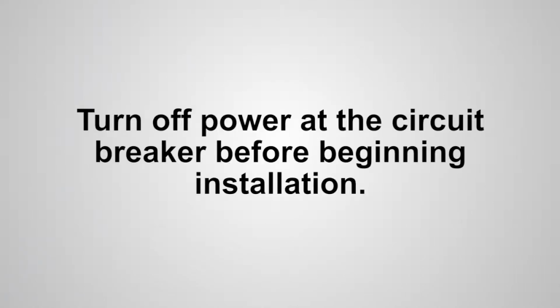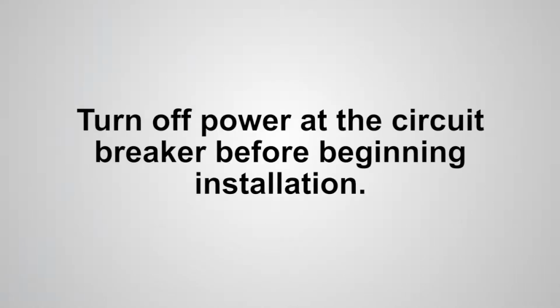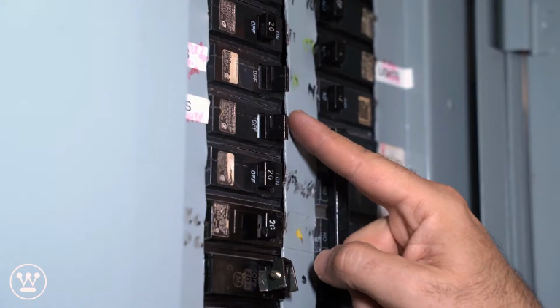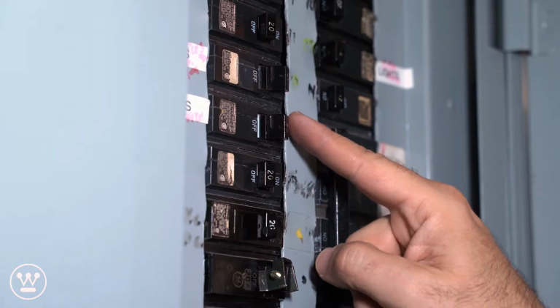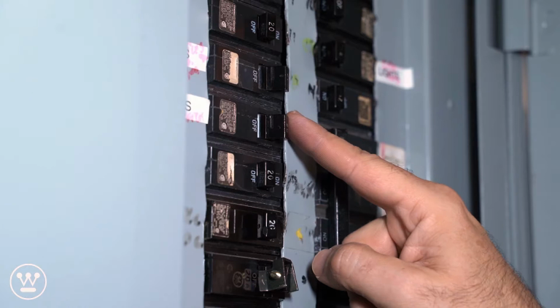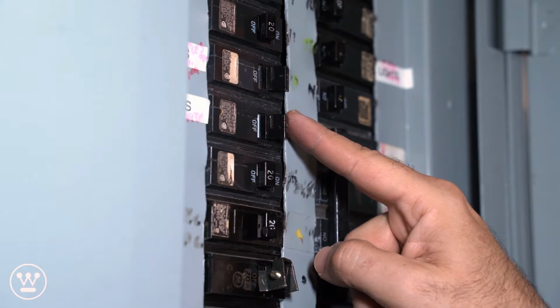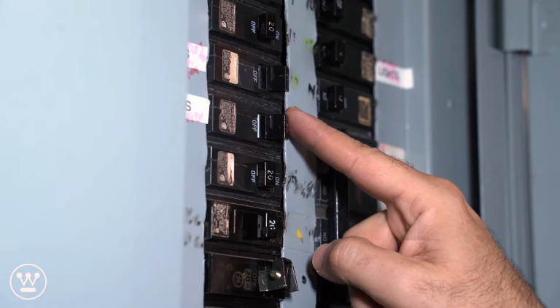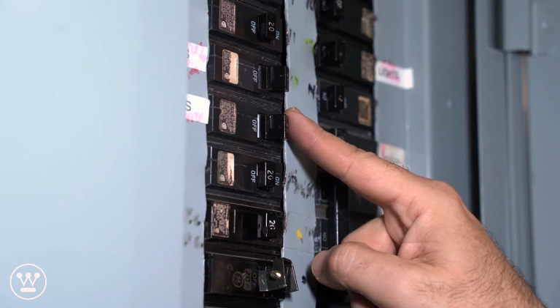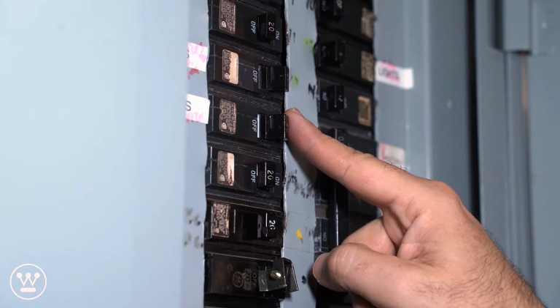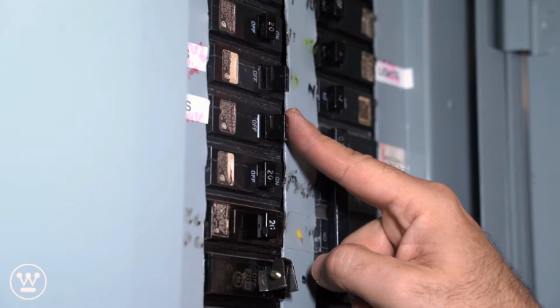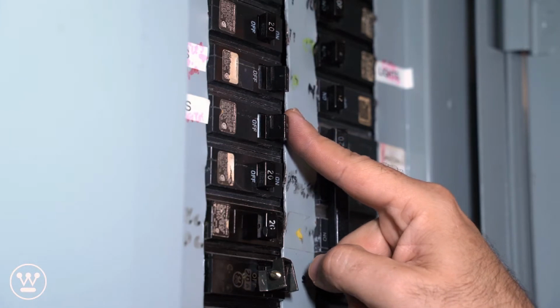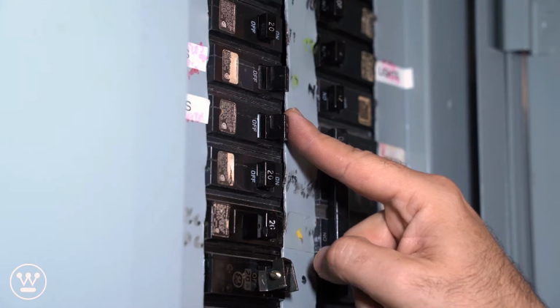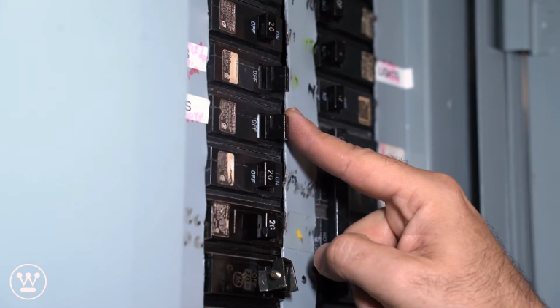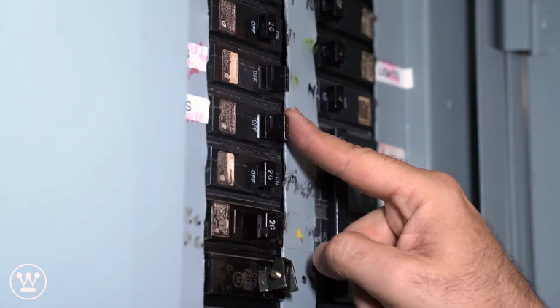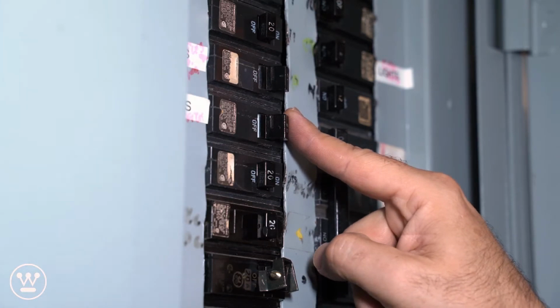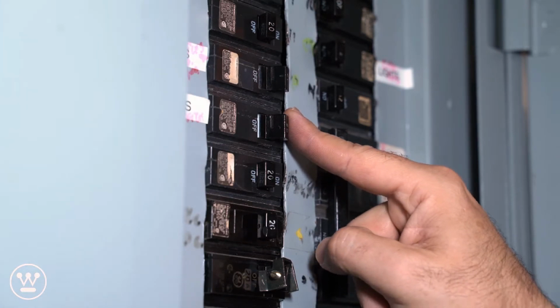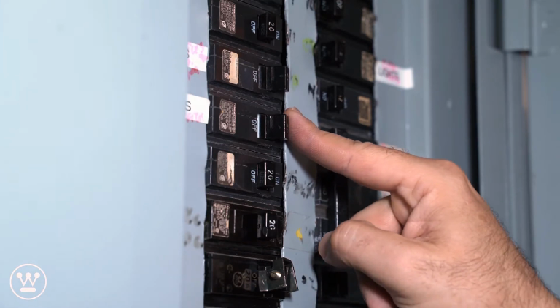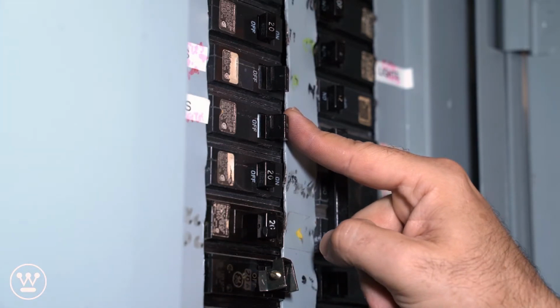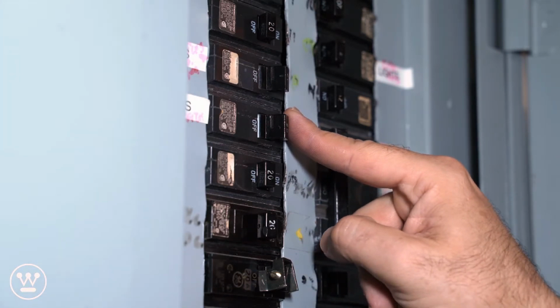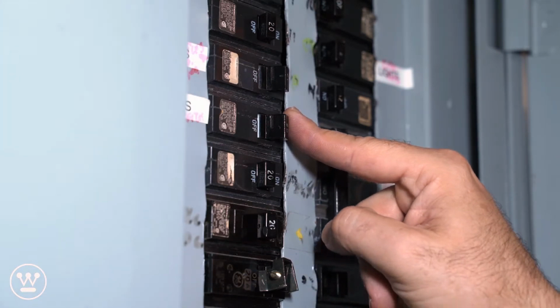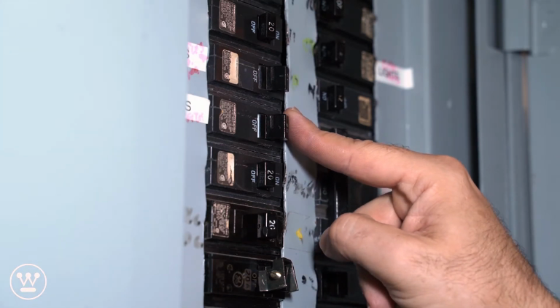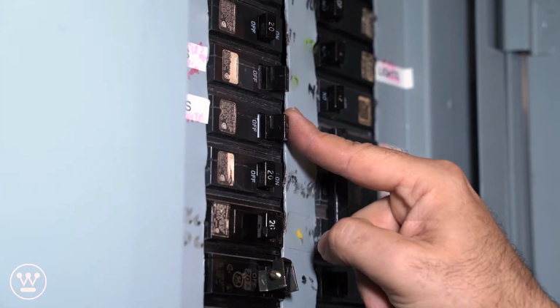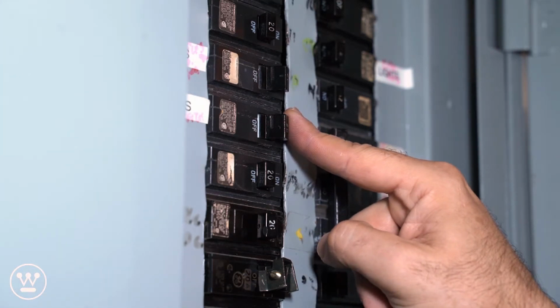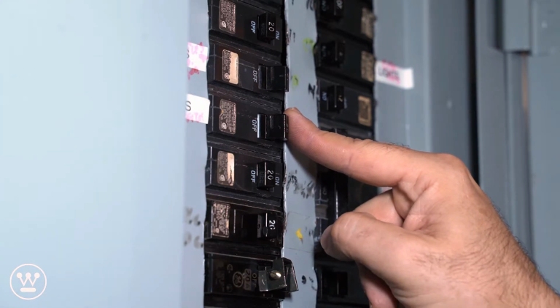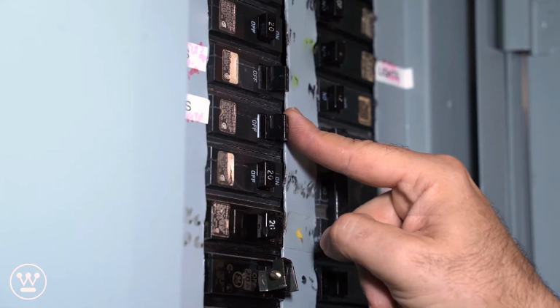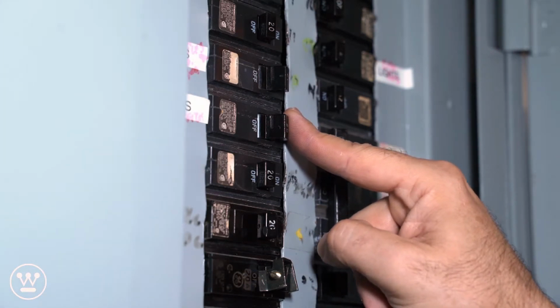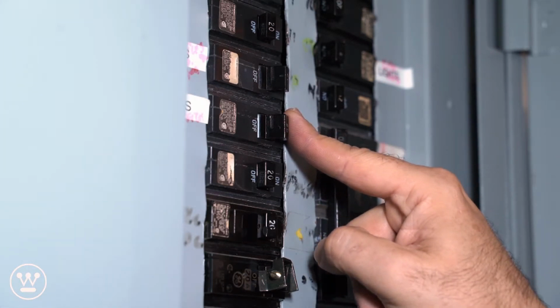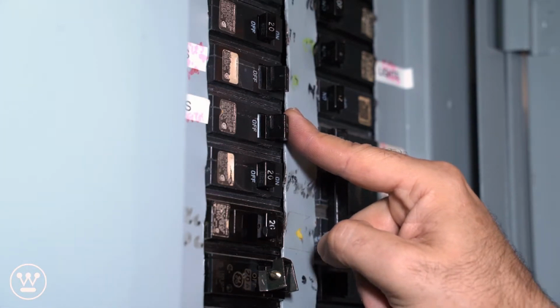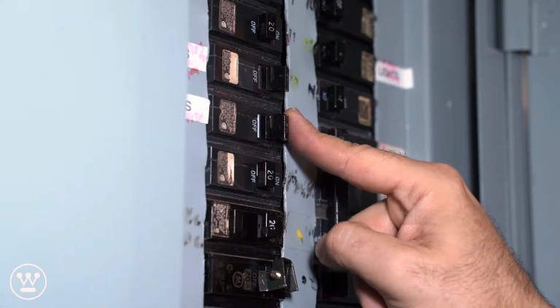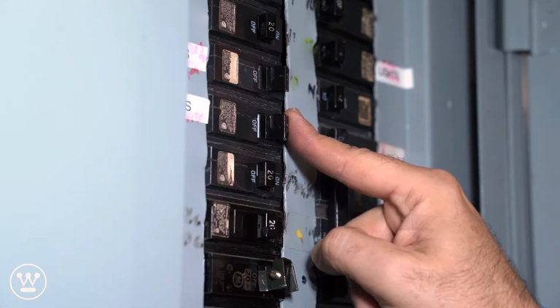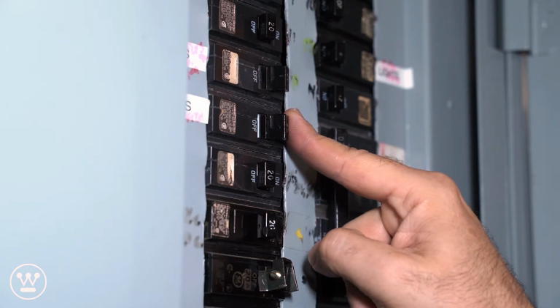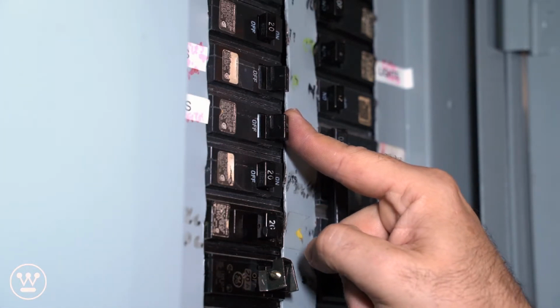Be sure to turn the power off. Turn the breaker off at the panel box.